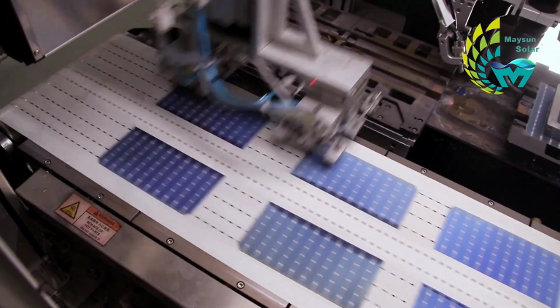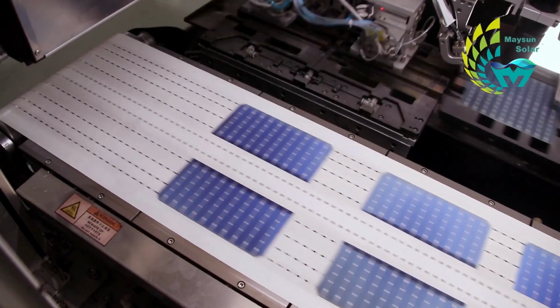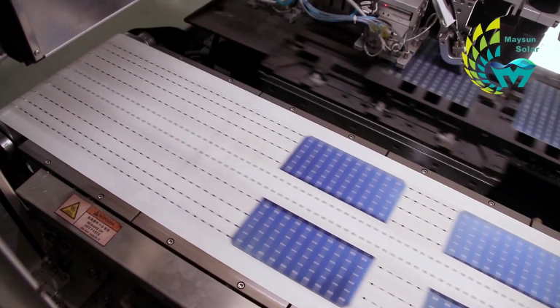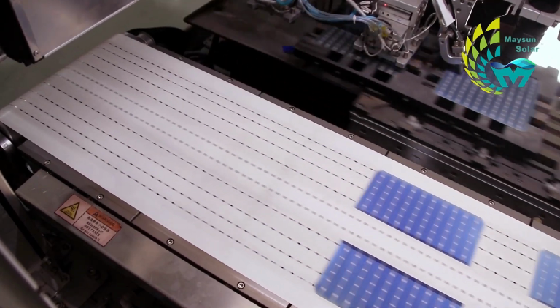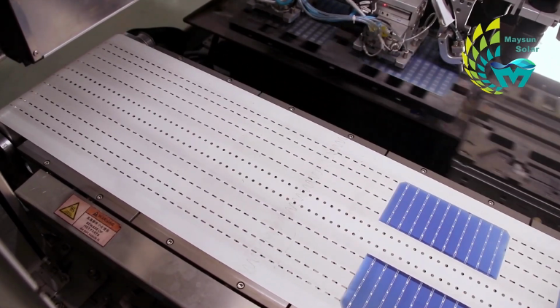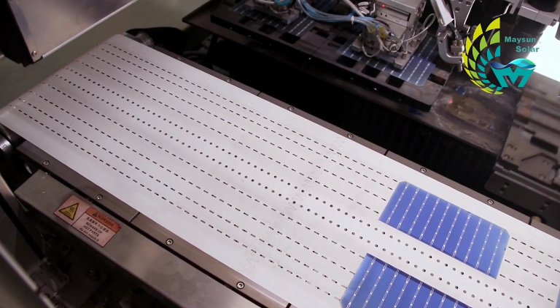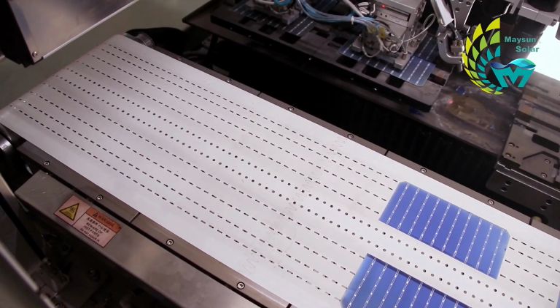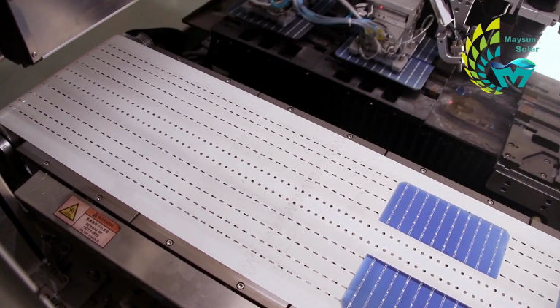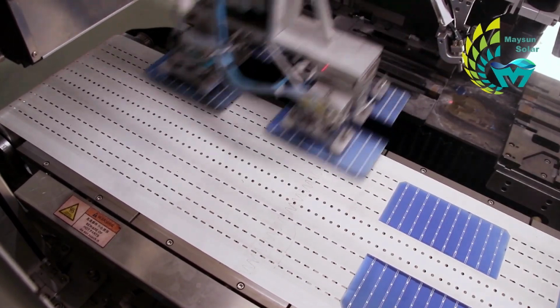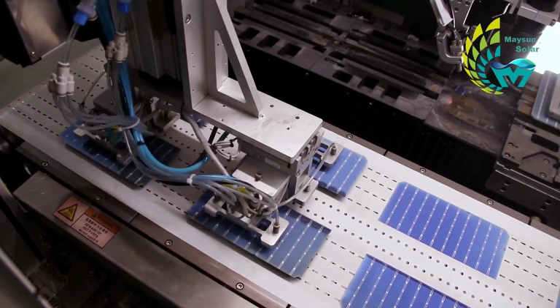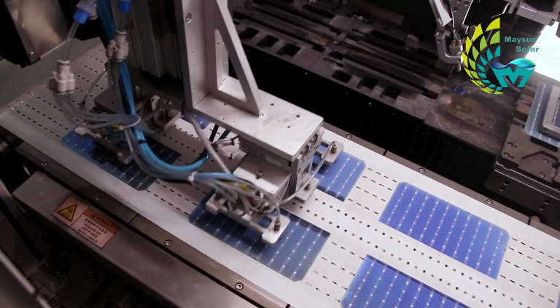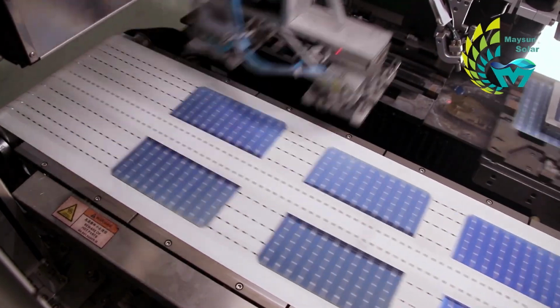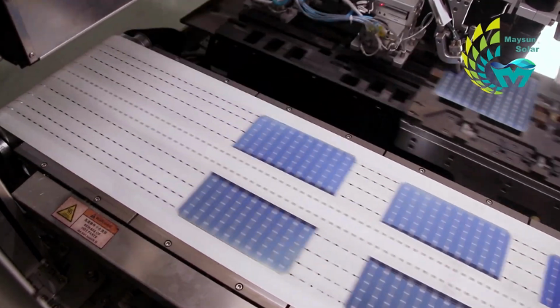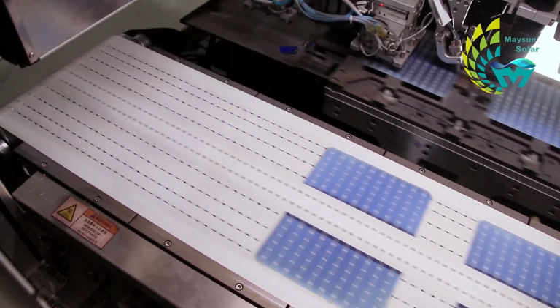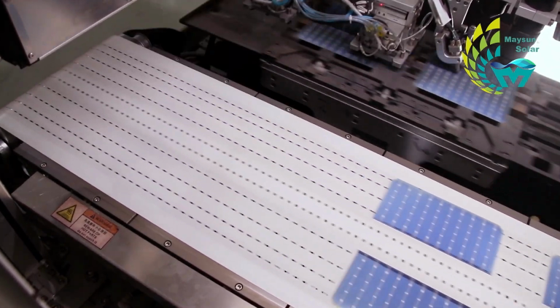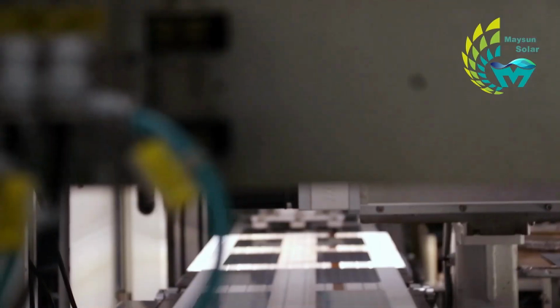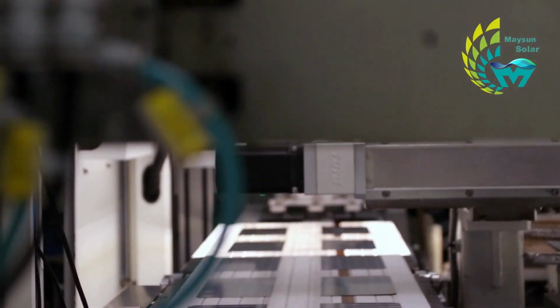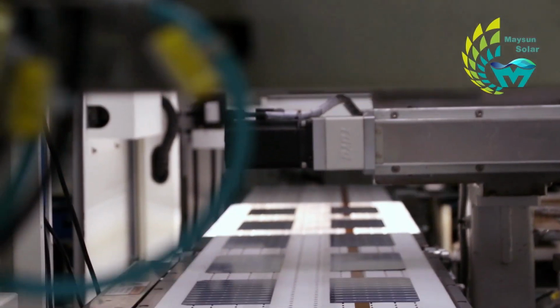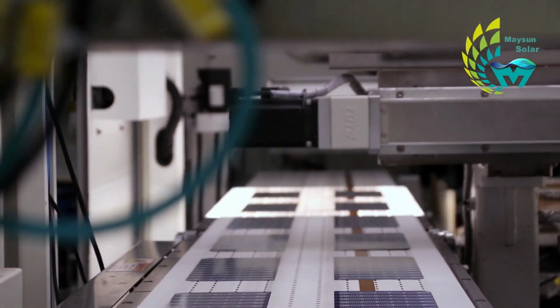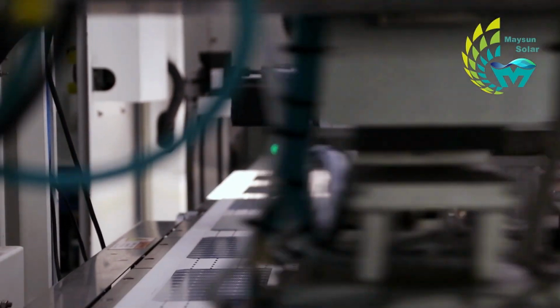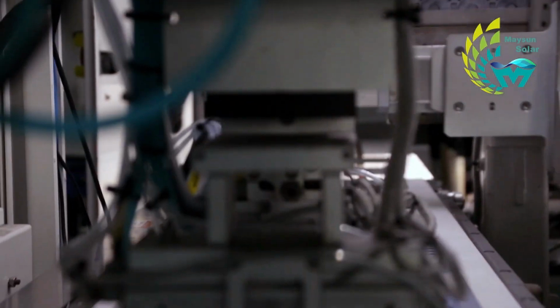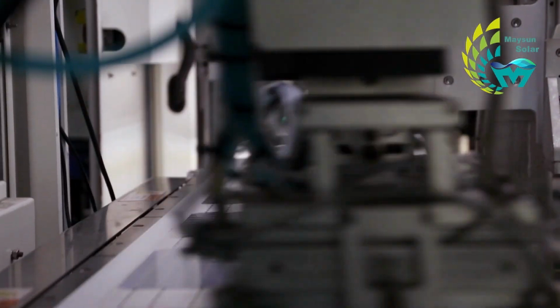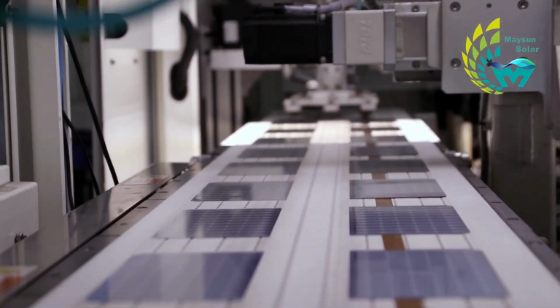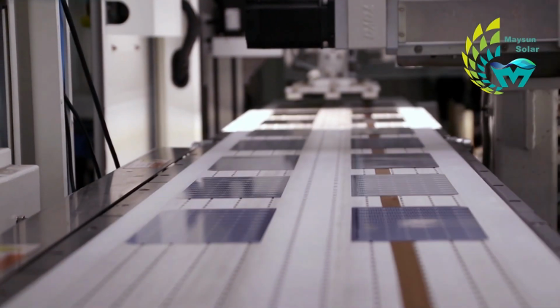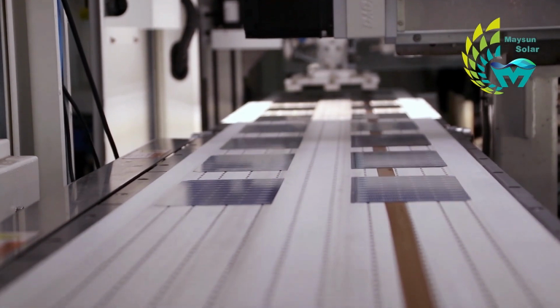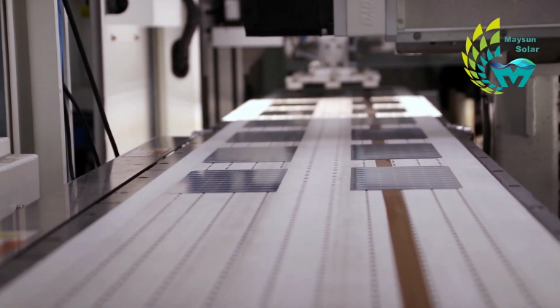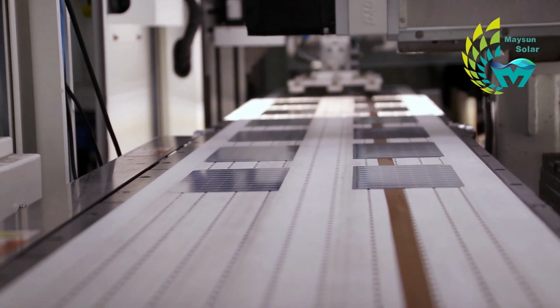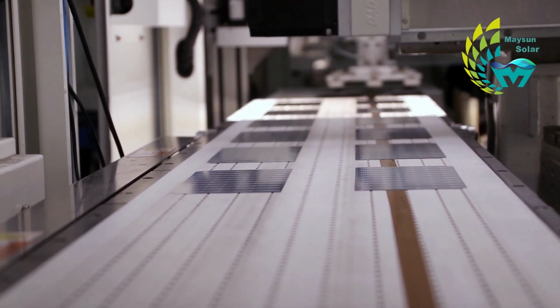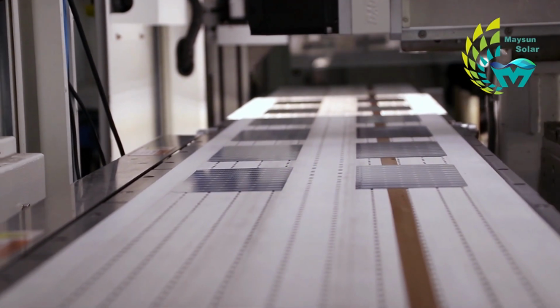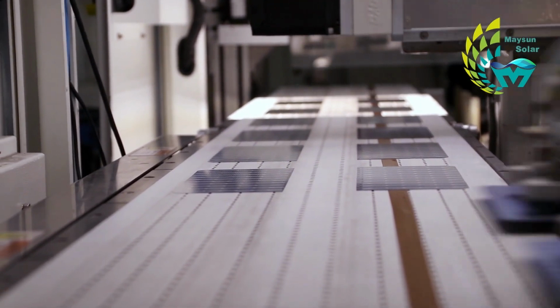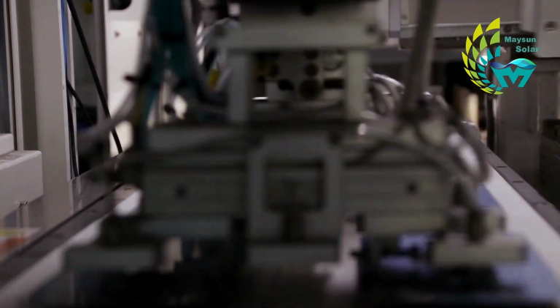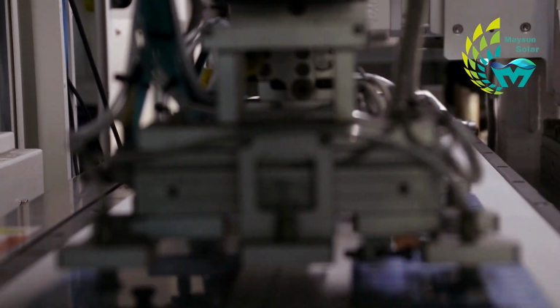Because of the stress concentration effect, the cells are neatly broken along the grooves, improving the yield rate greatly.